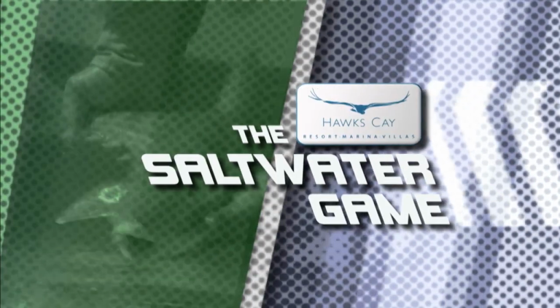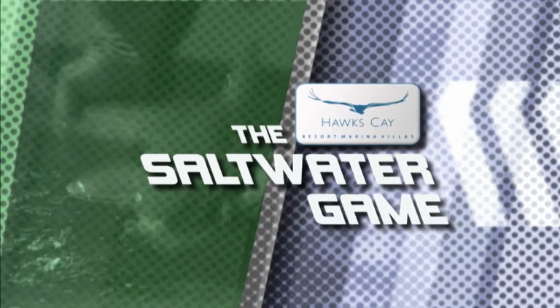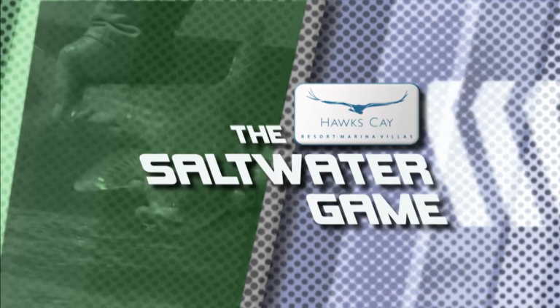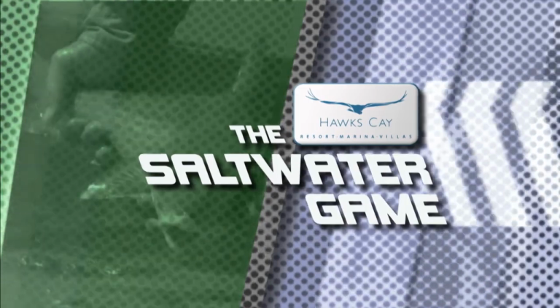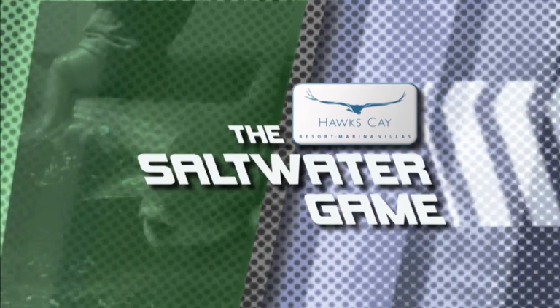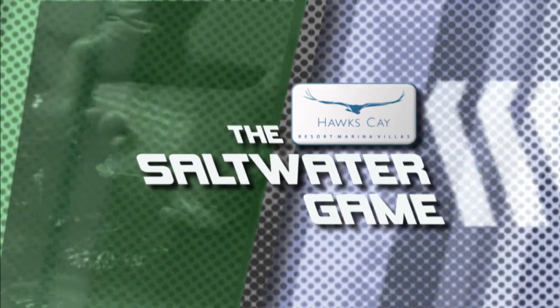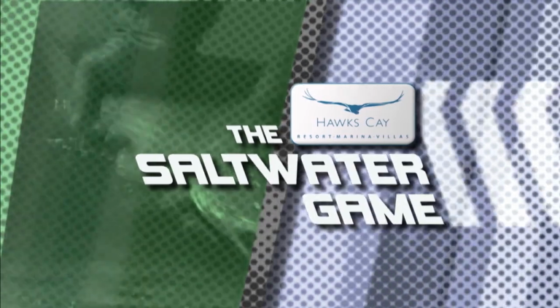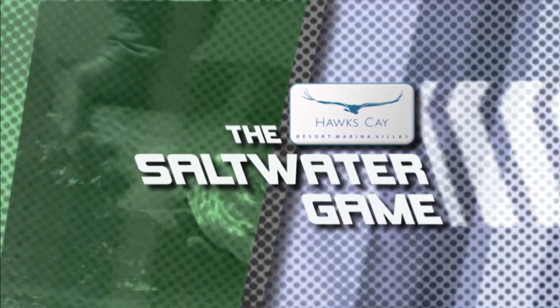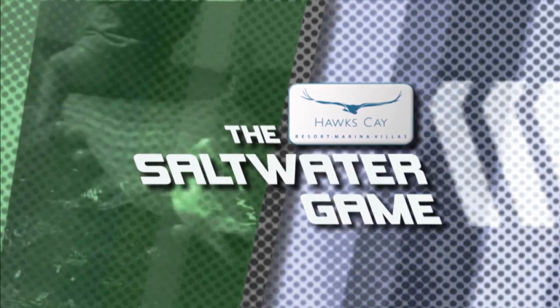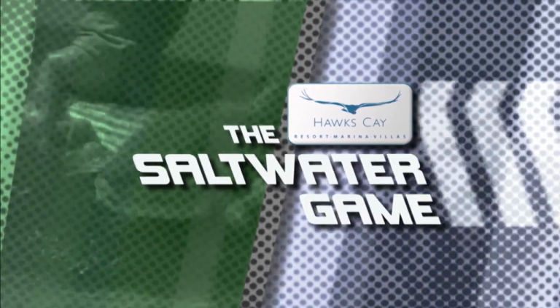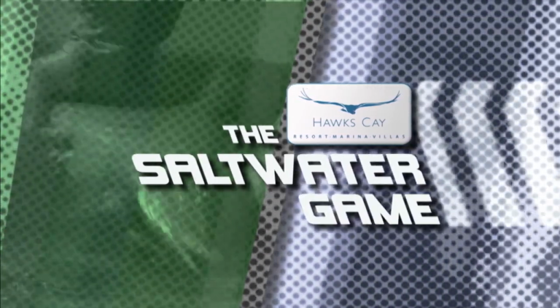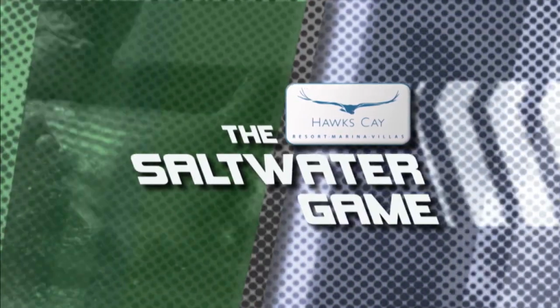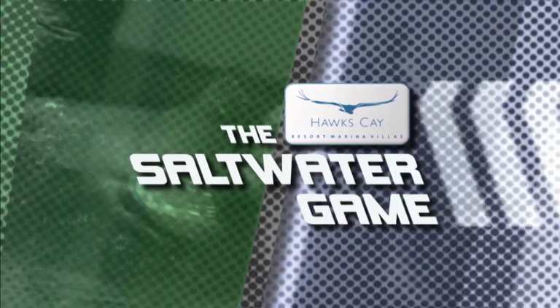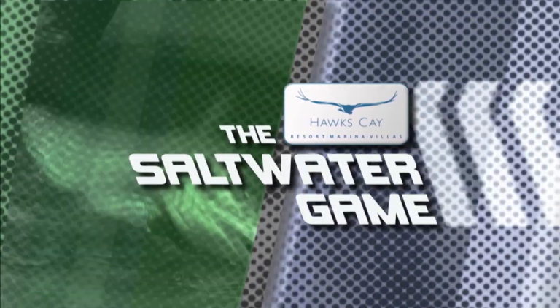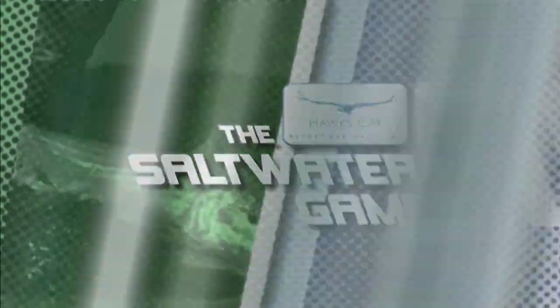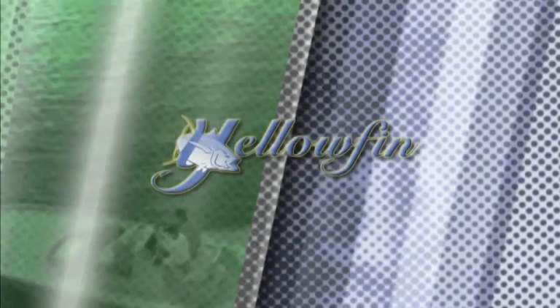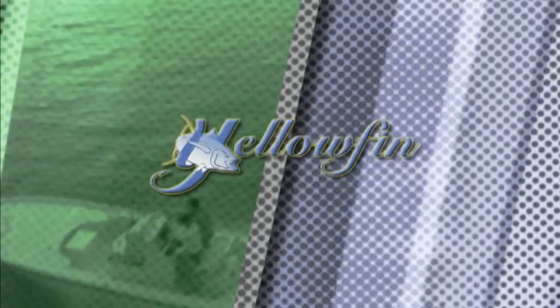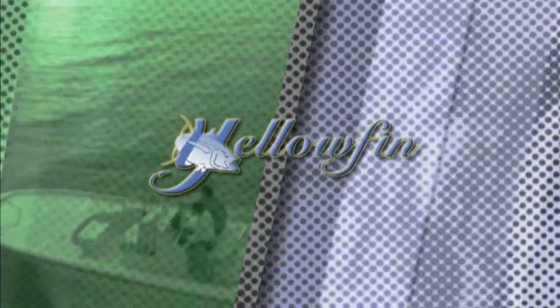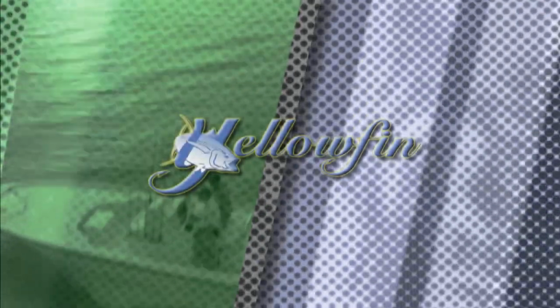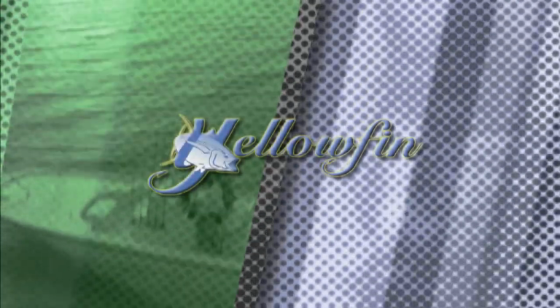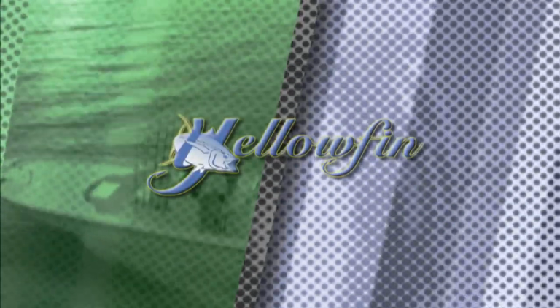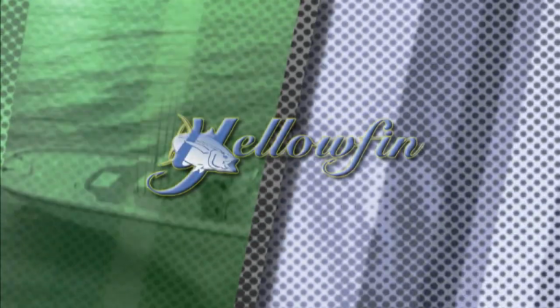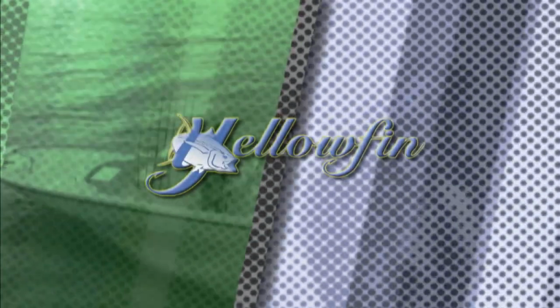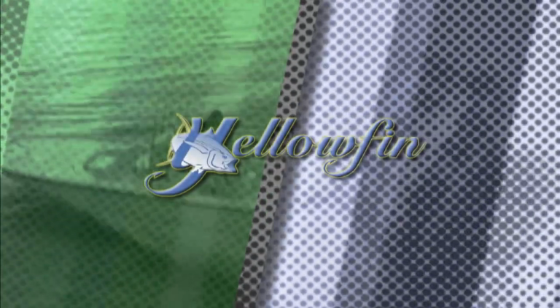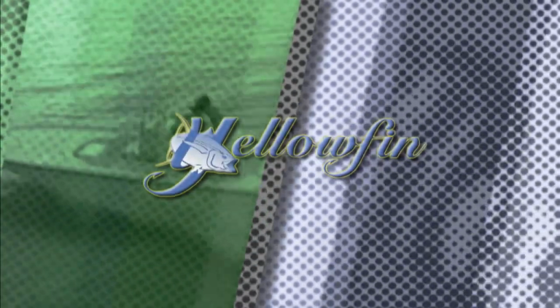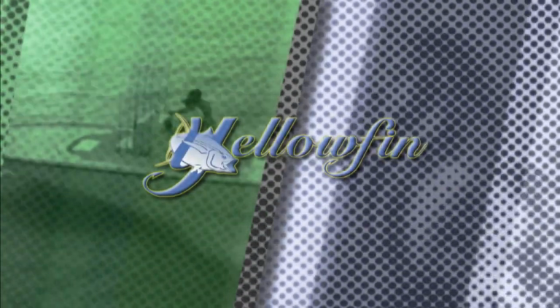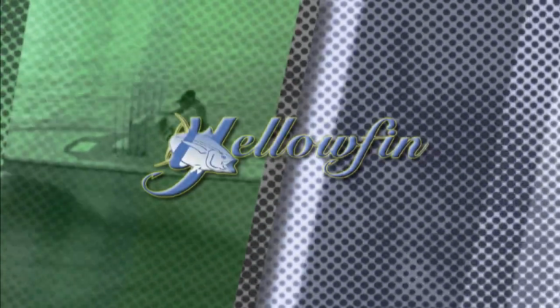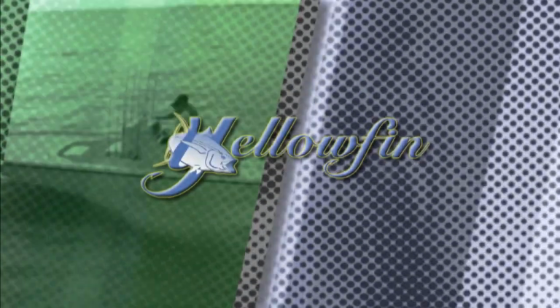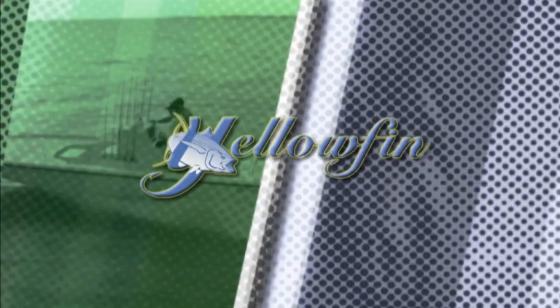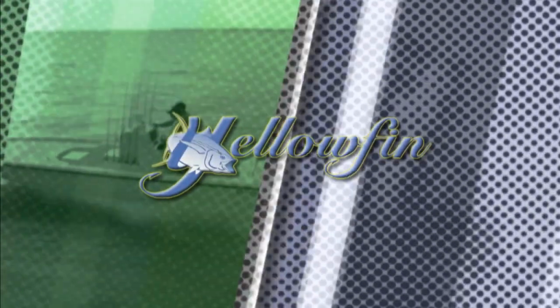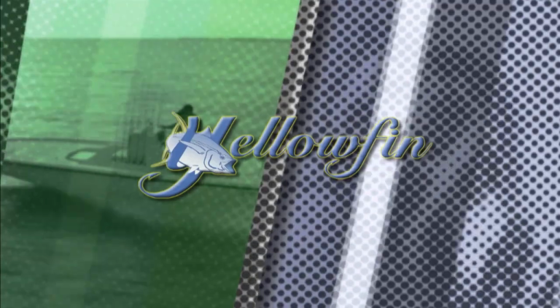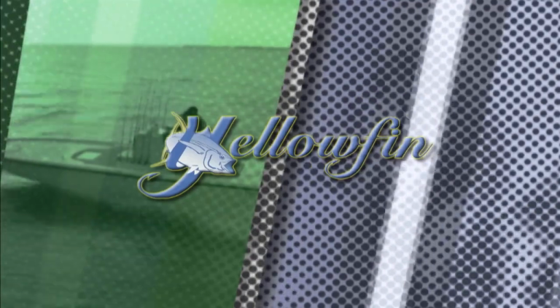The Hawkskay Saltwater Game, presented by Yellowfin — only in a Yellowfin.